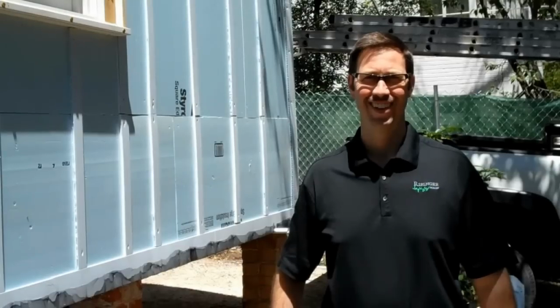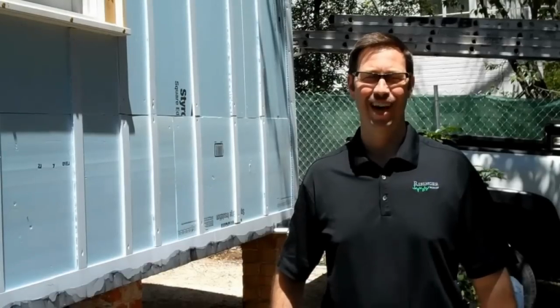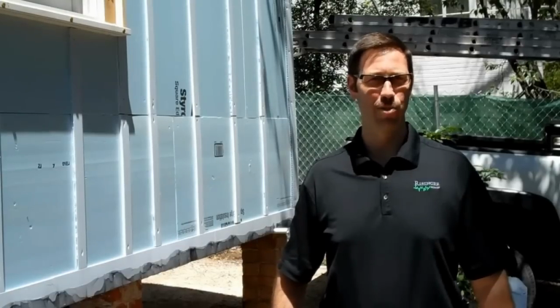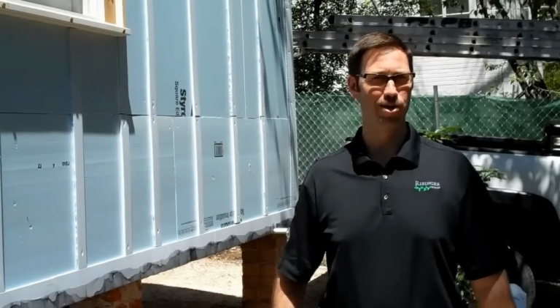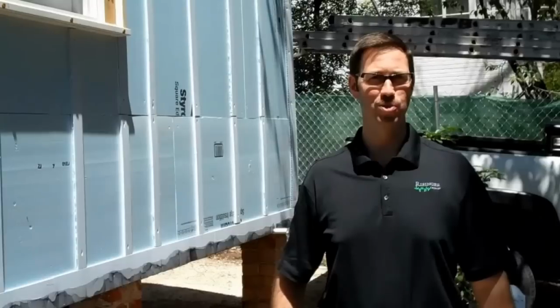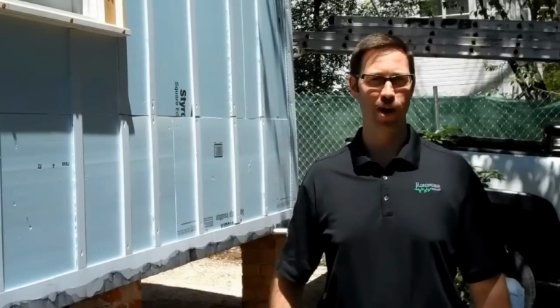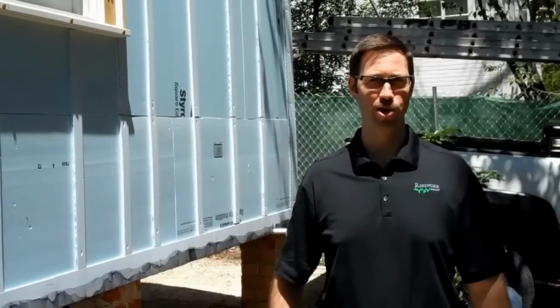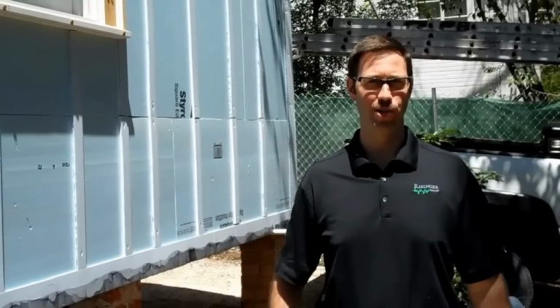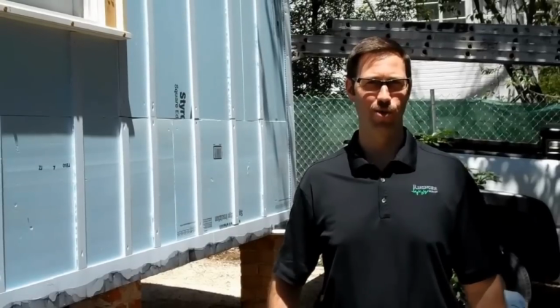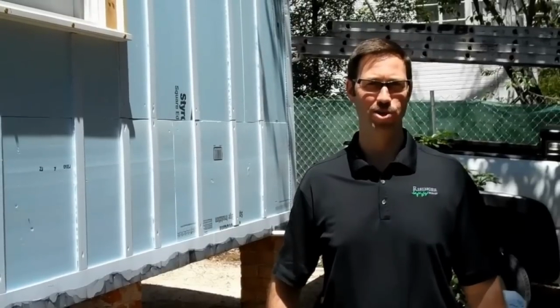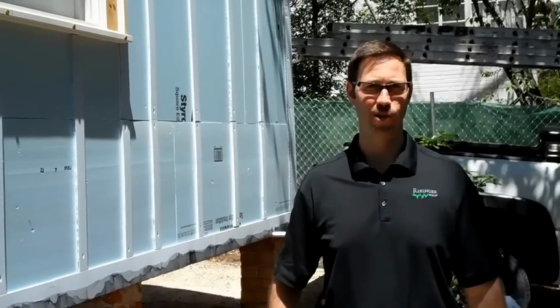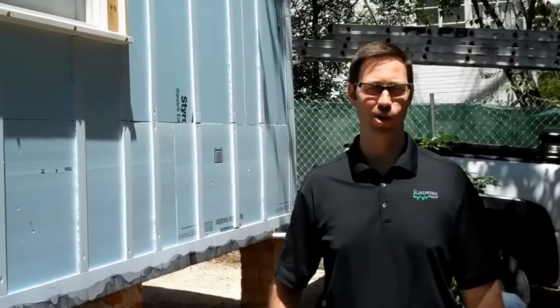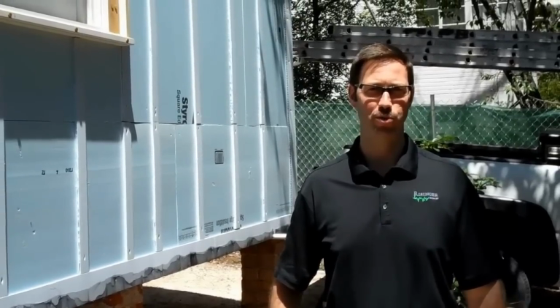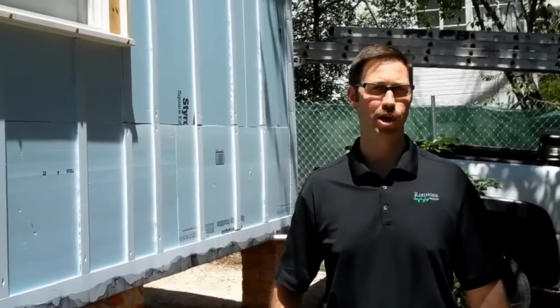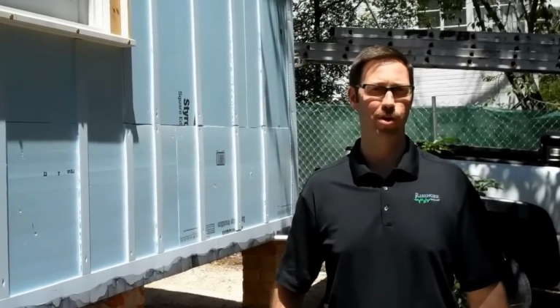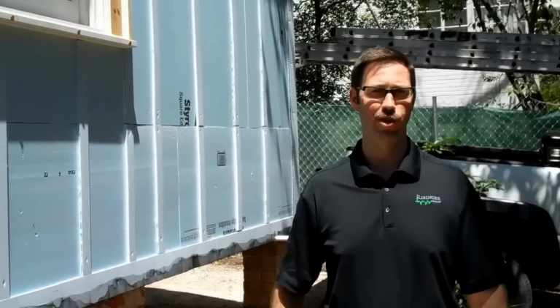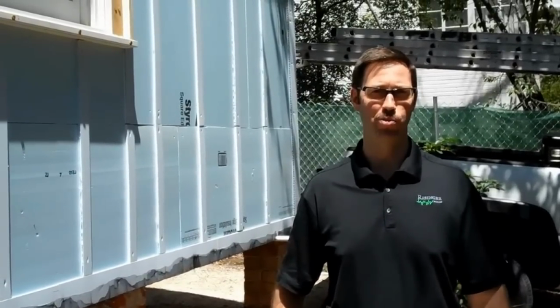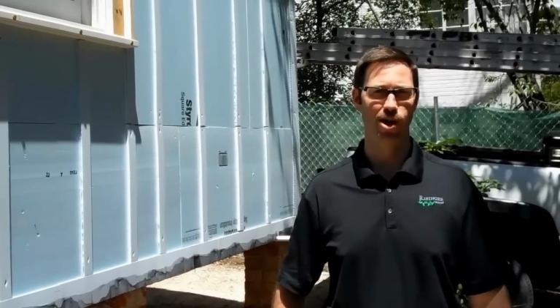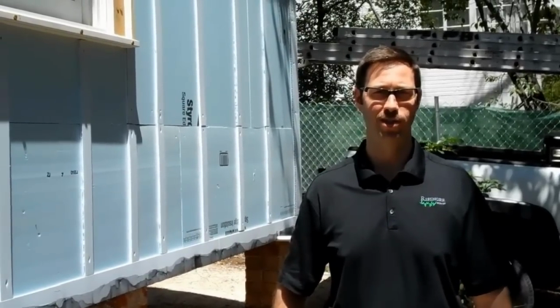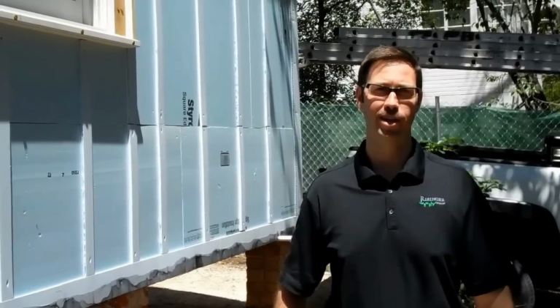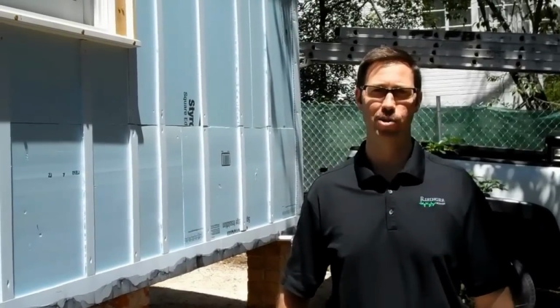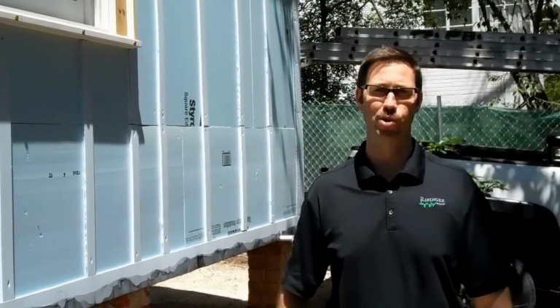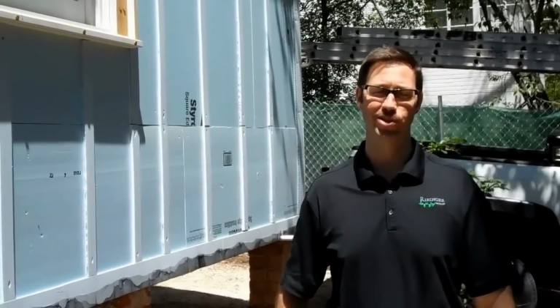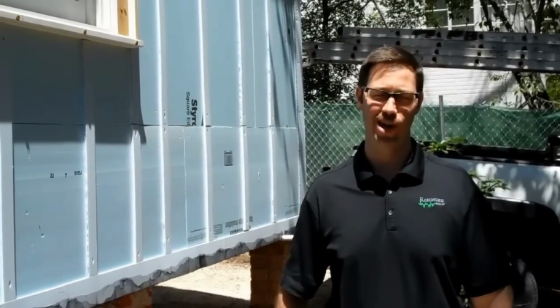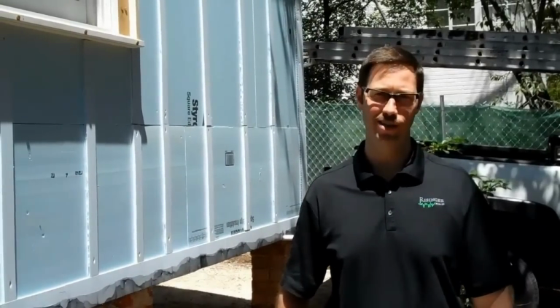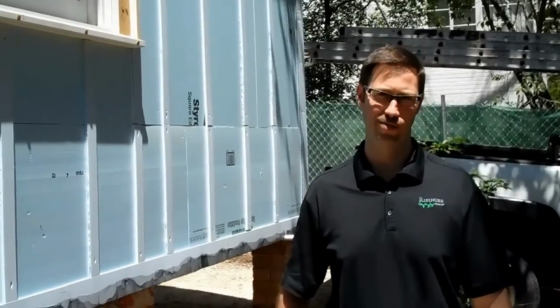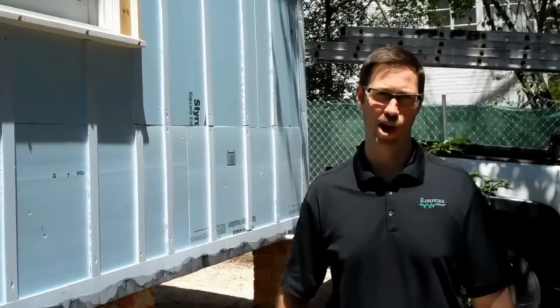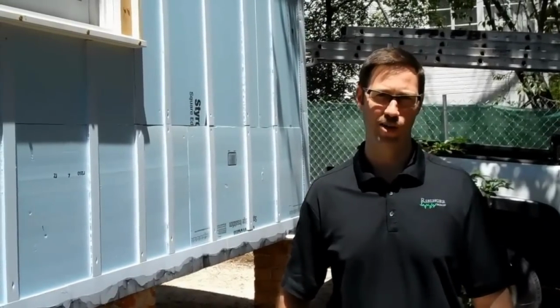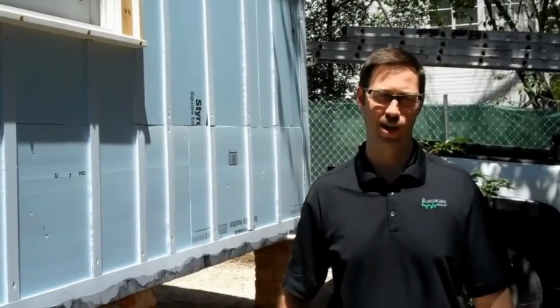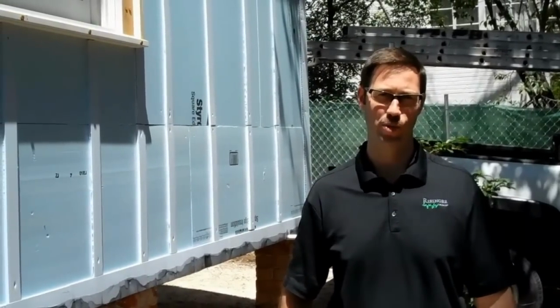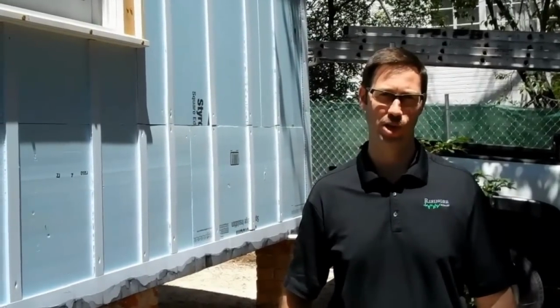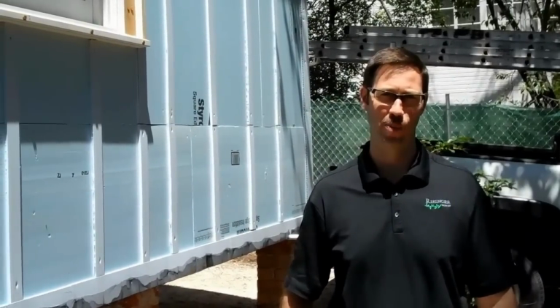Hi everybody, this is Matt Reisinger with Reisinger Homes. Welcome to my video blog dedicated to building science and fine craftsmanship.